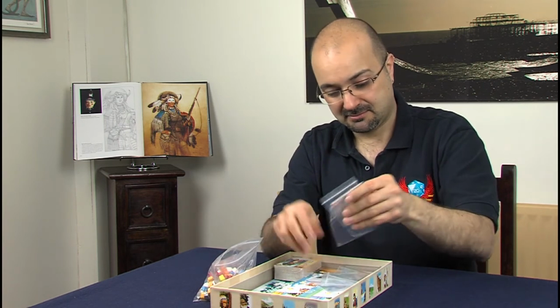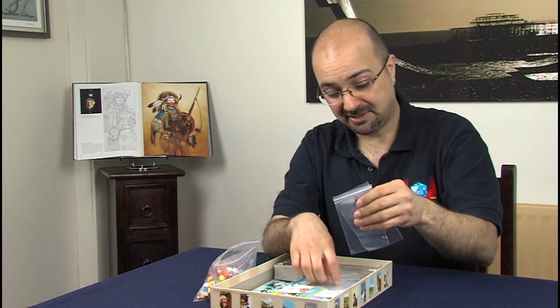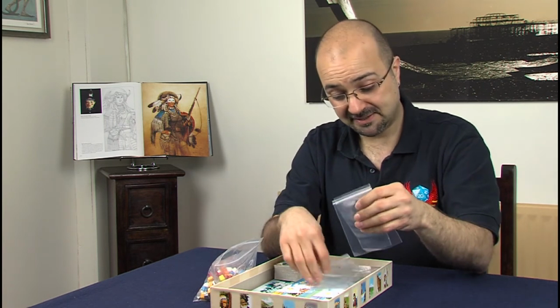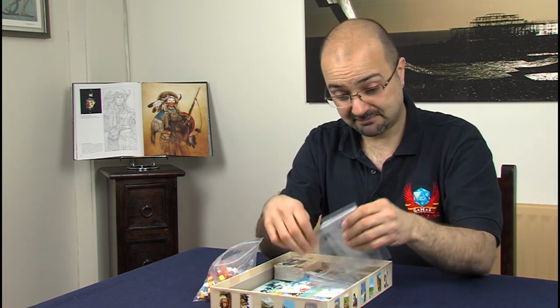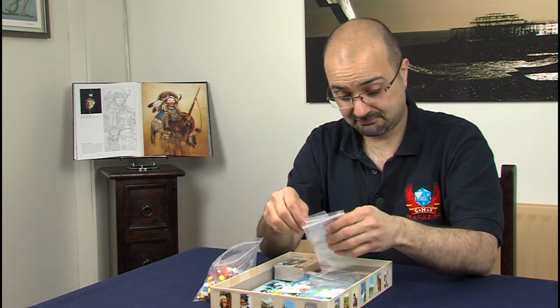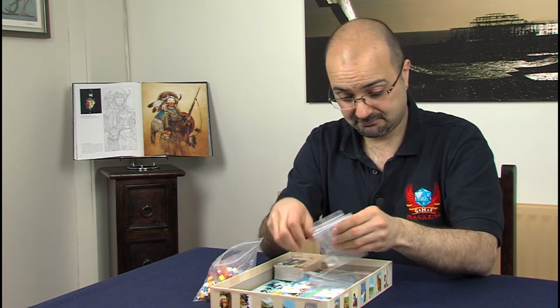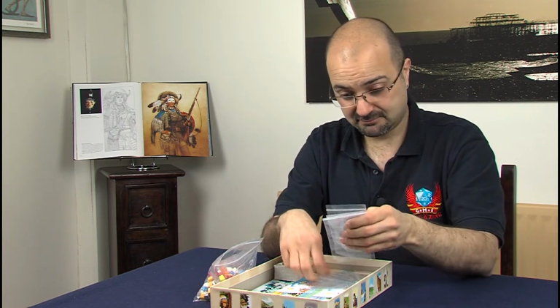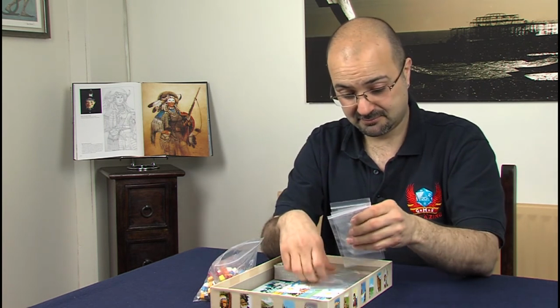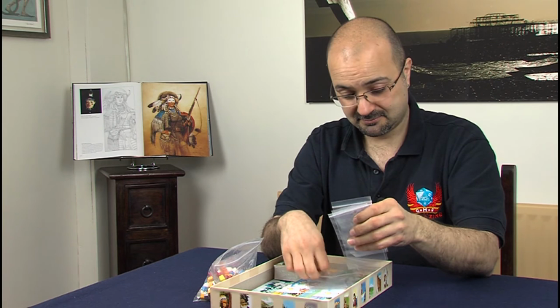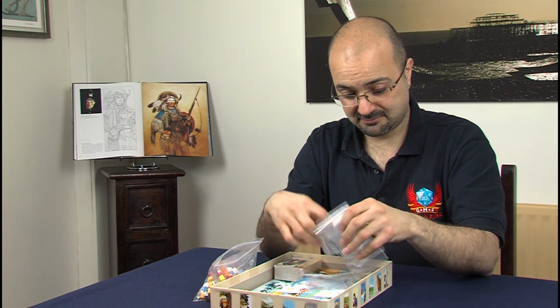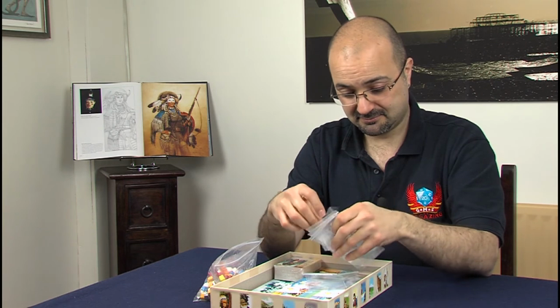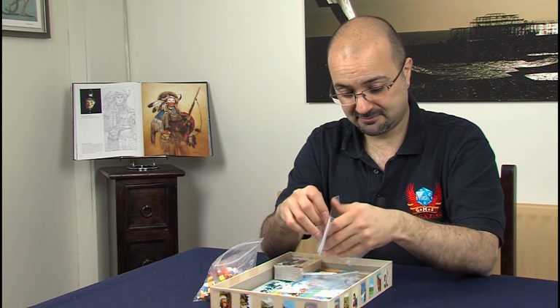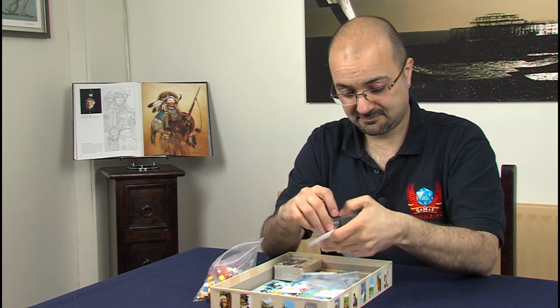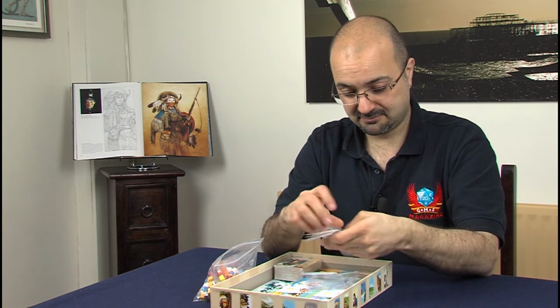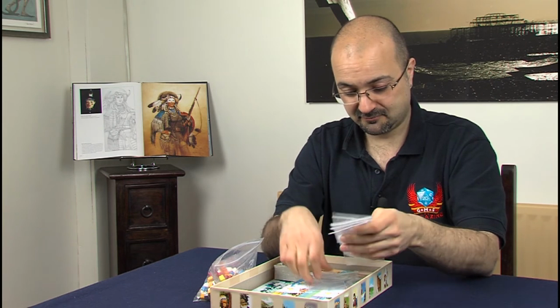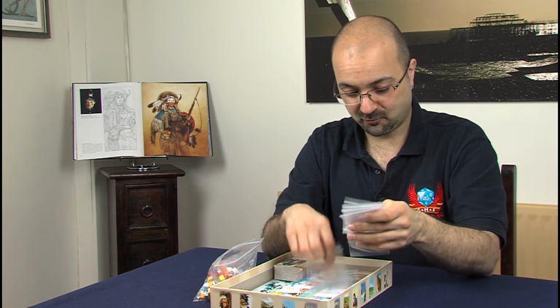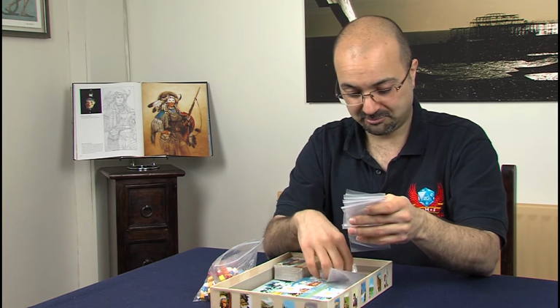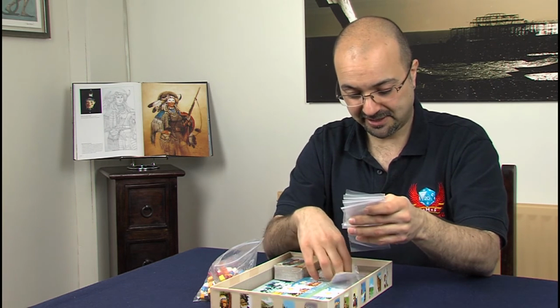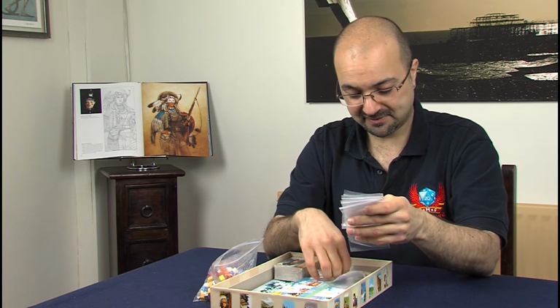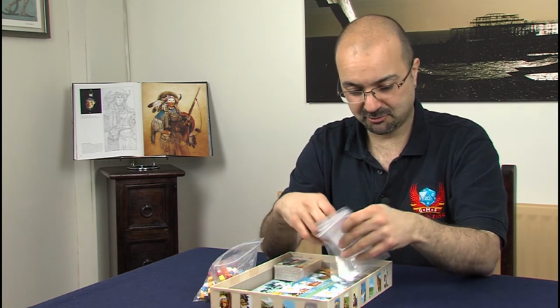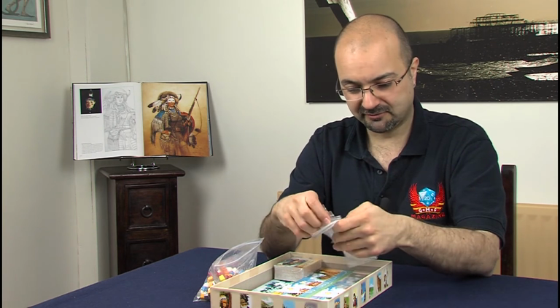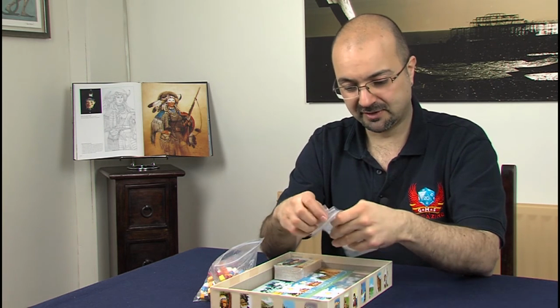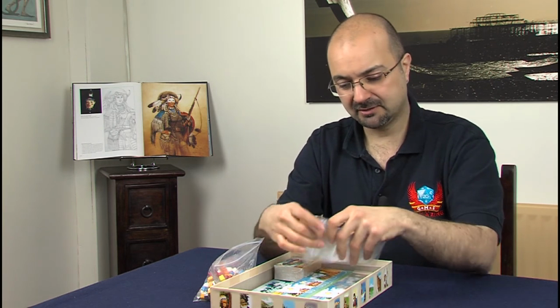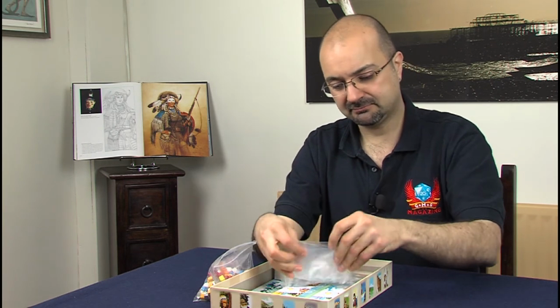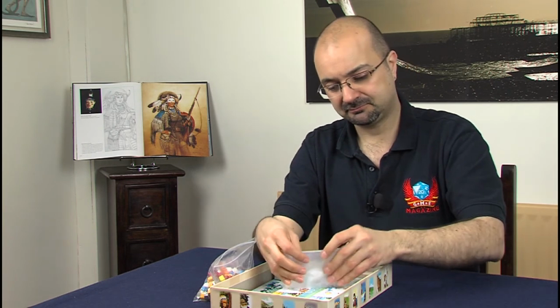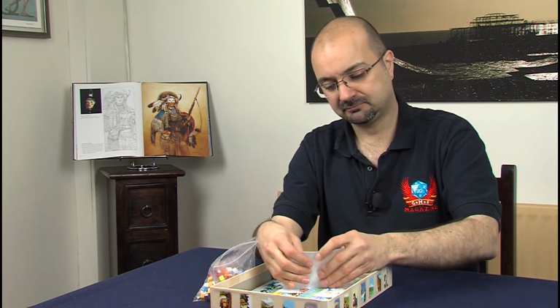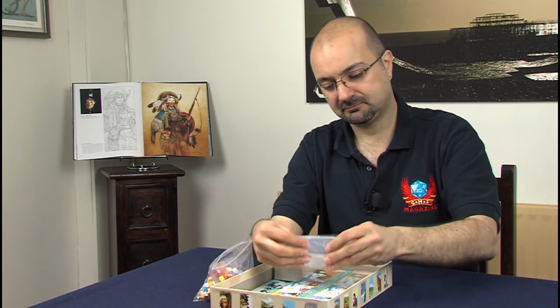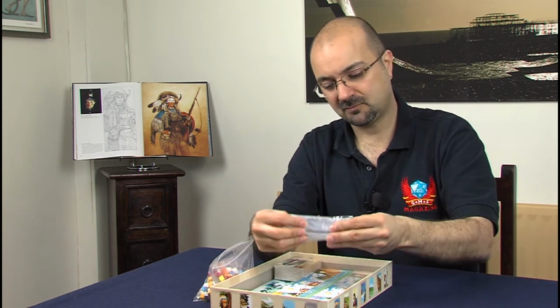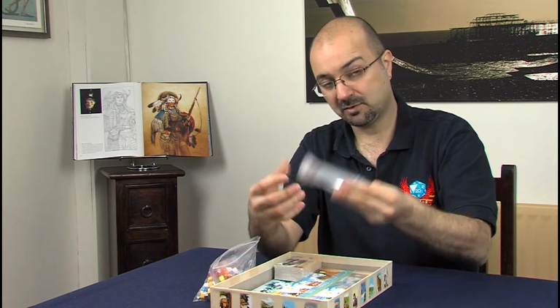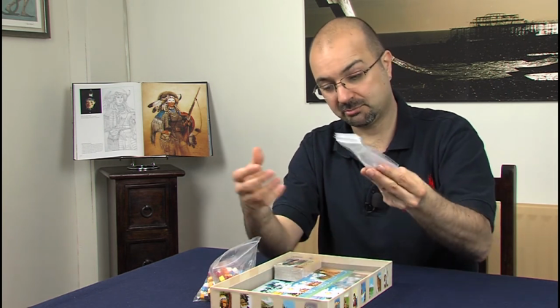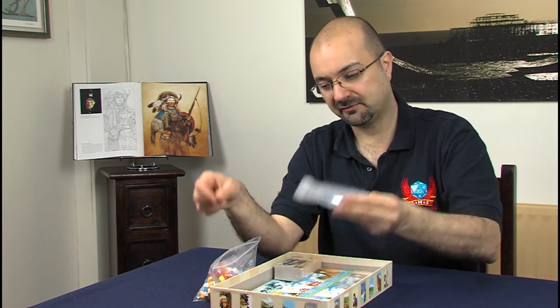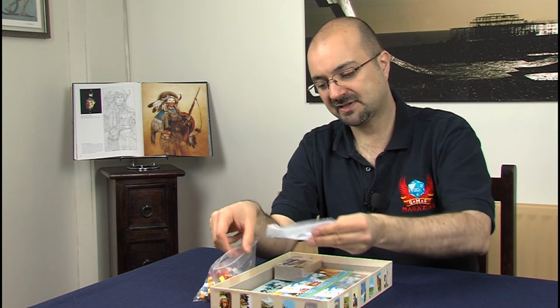Baggies for the players to put everything in once you play the first game.